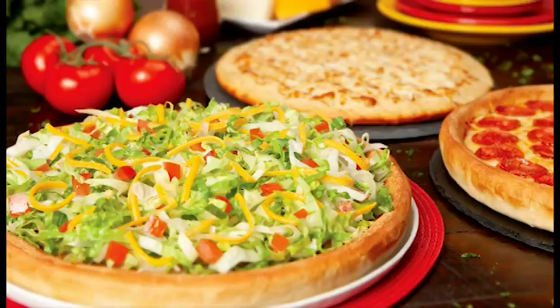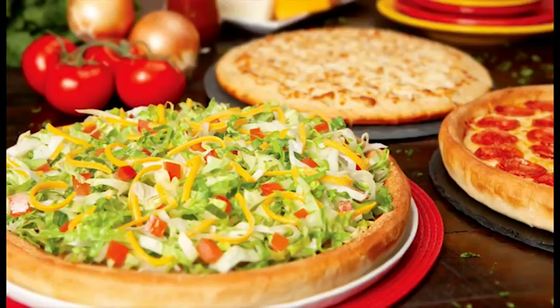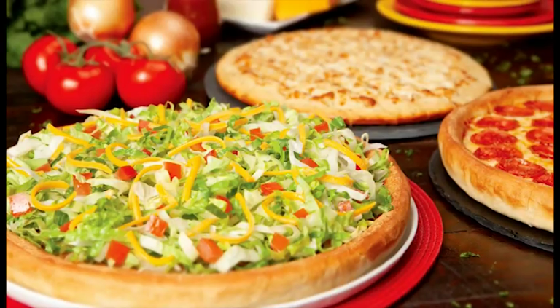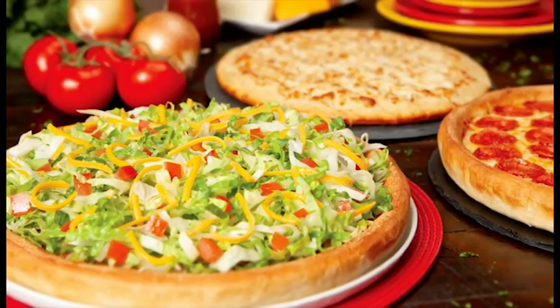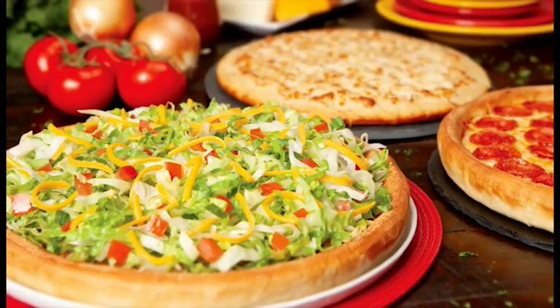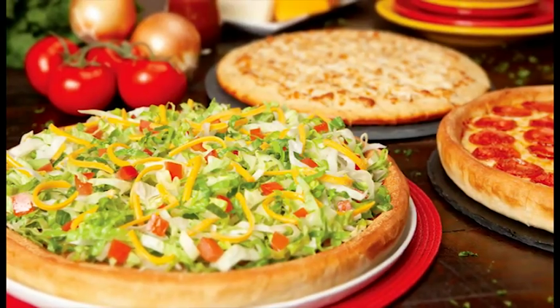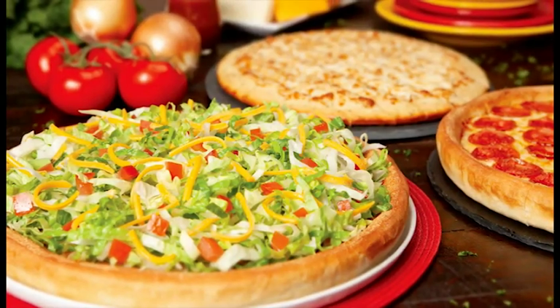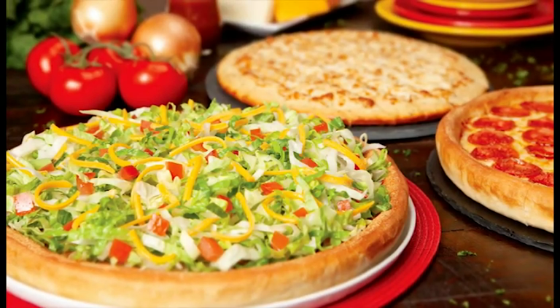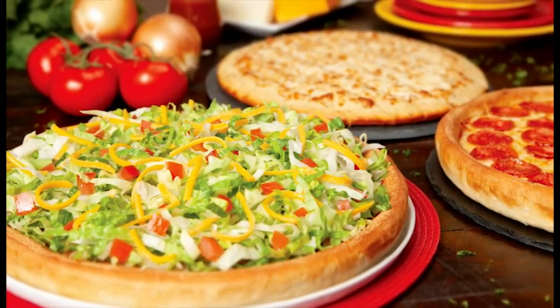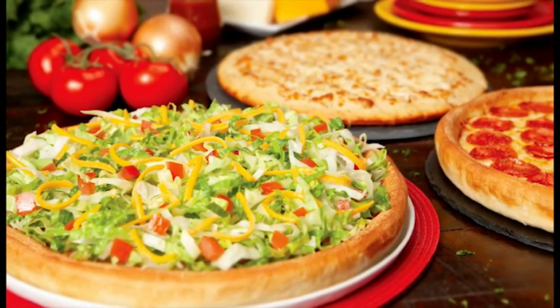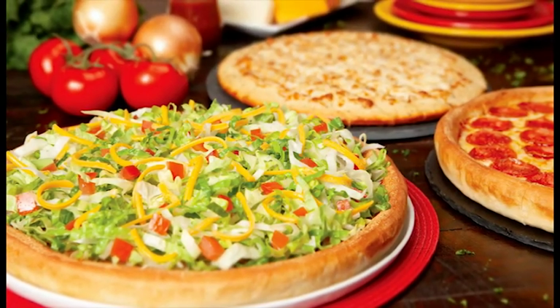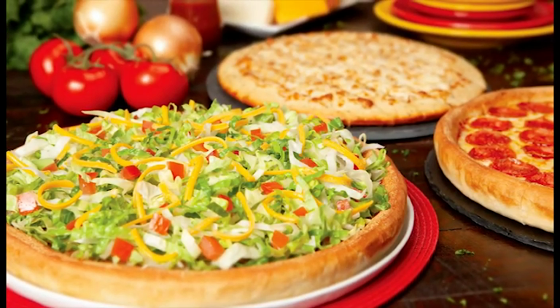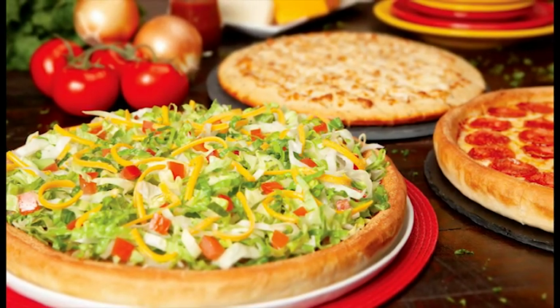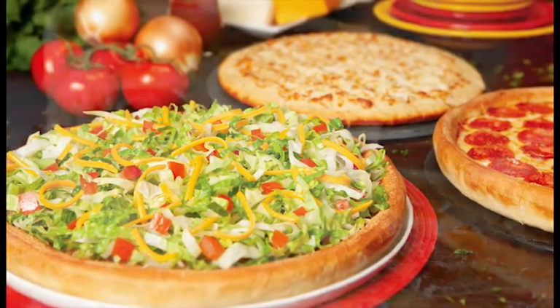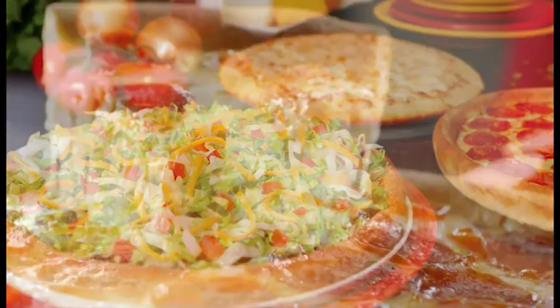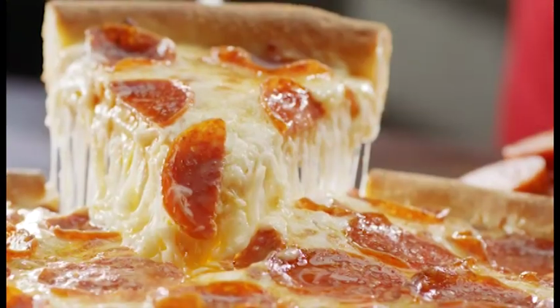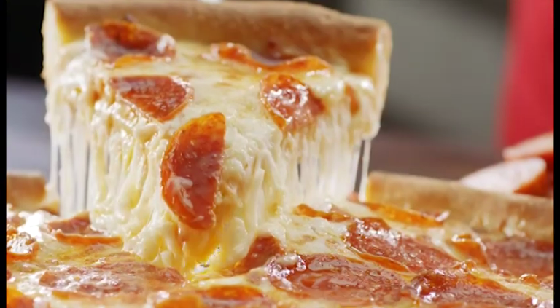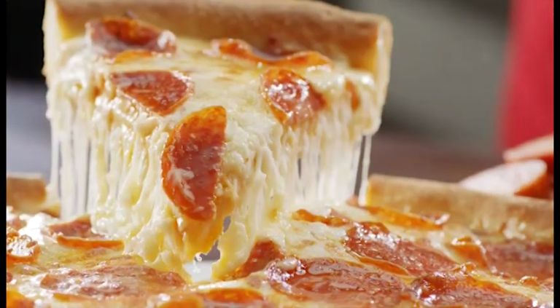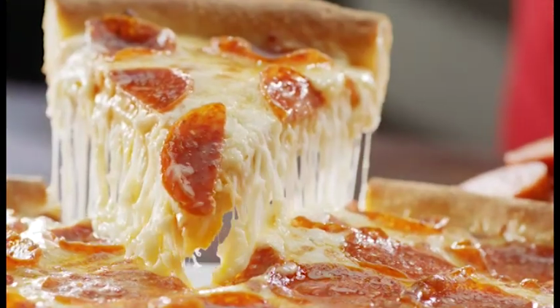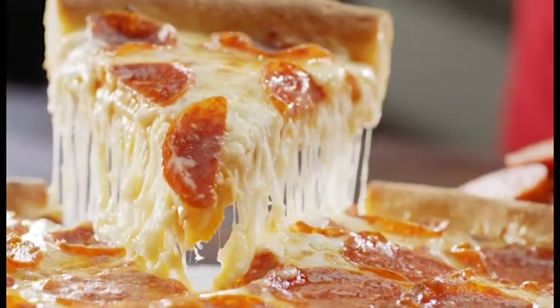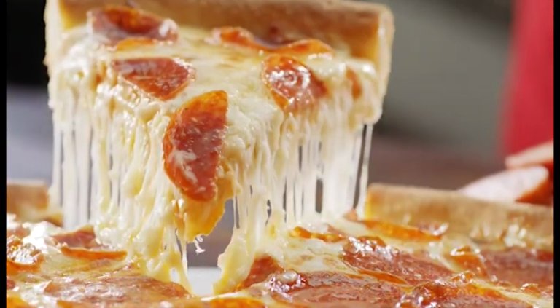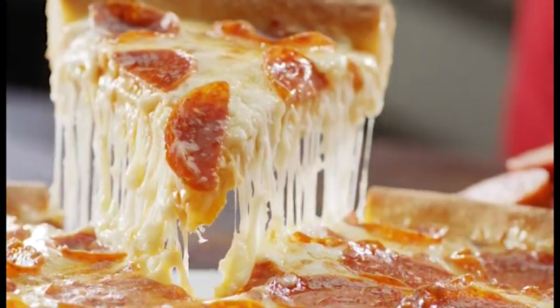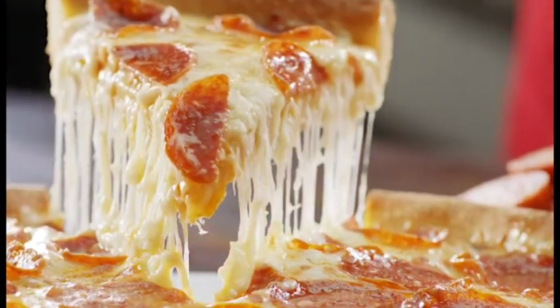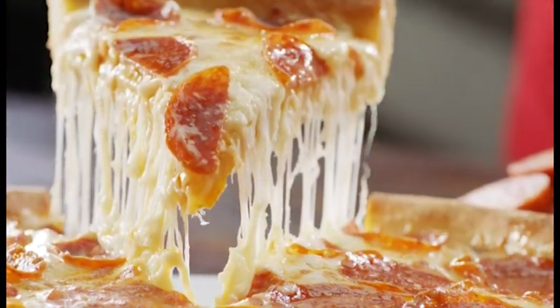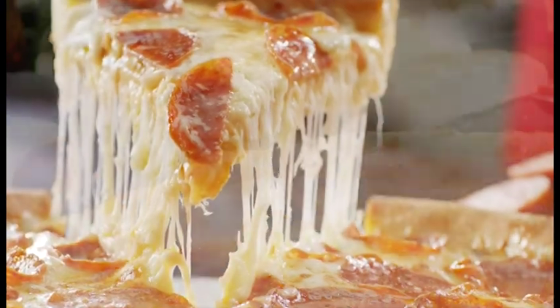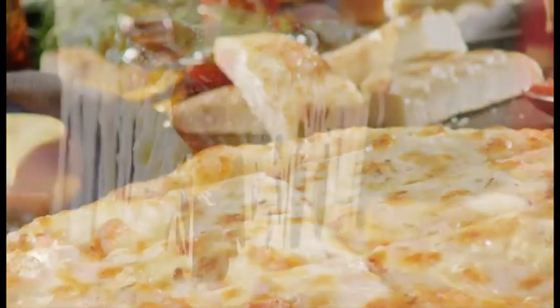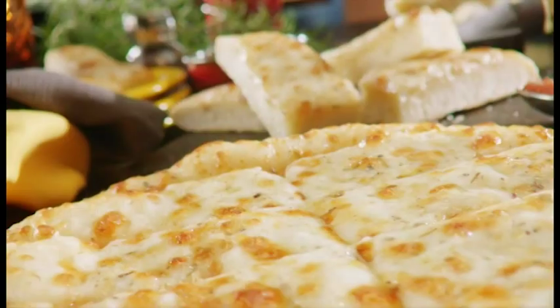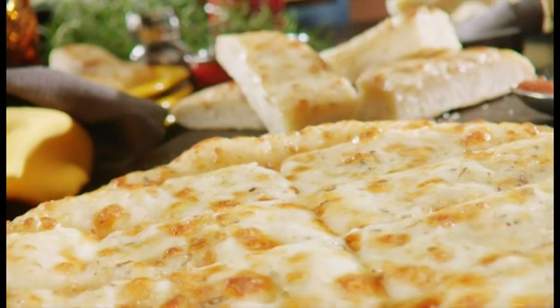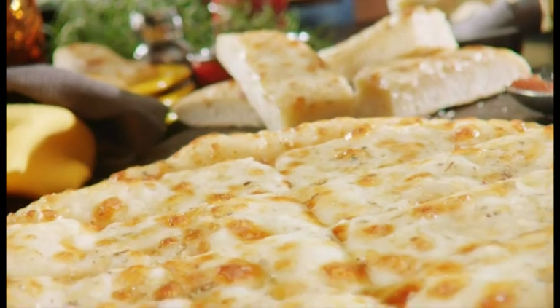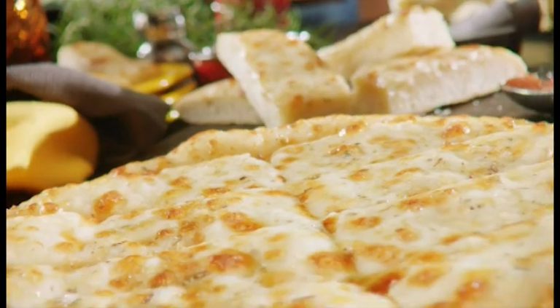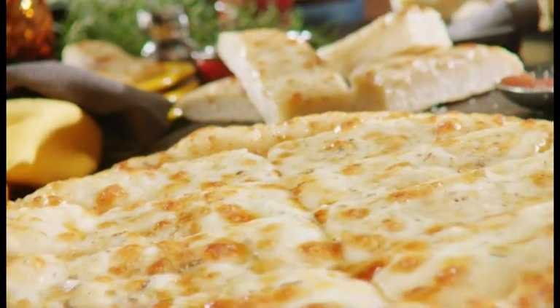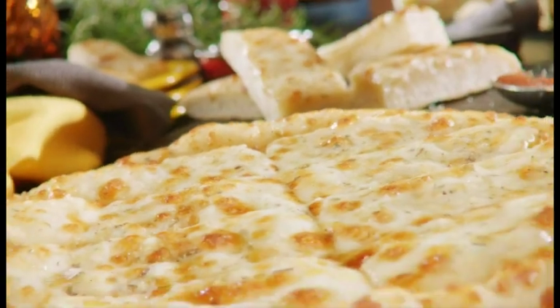Make it my tasty taco feast when you add a medium one-topping pizza and cheese sticks.